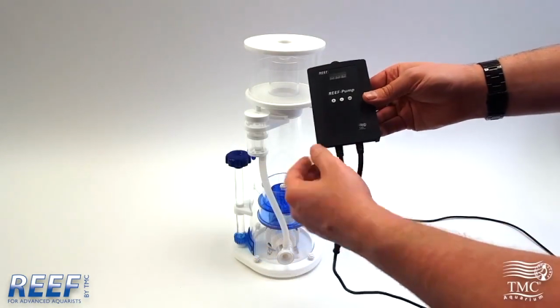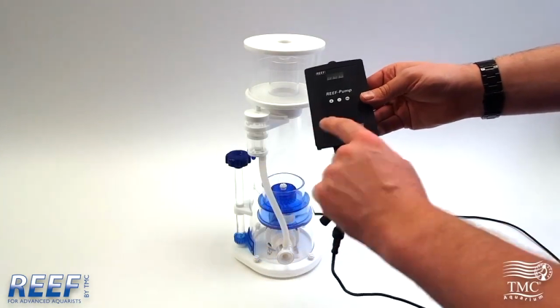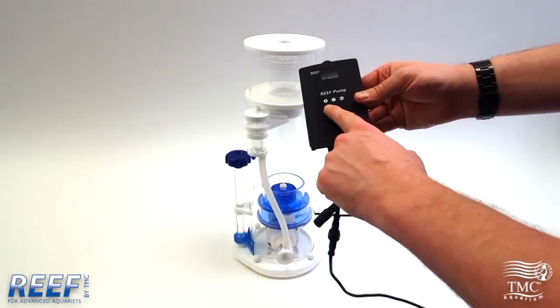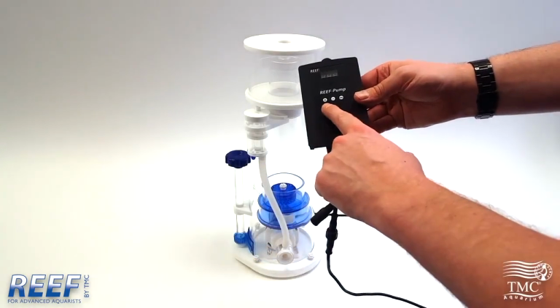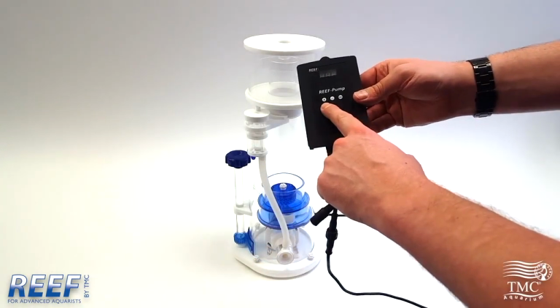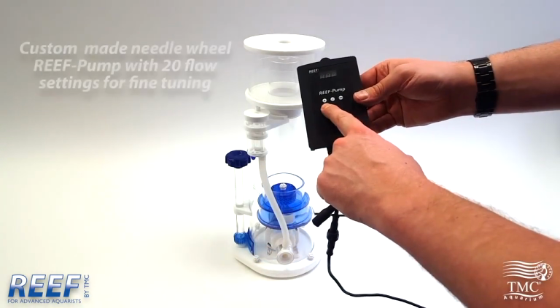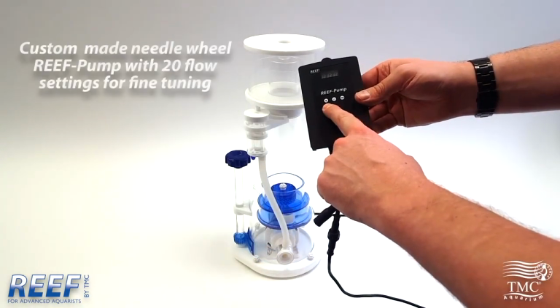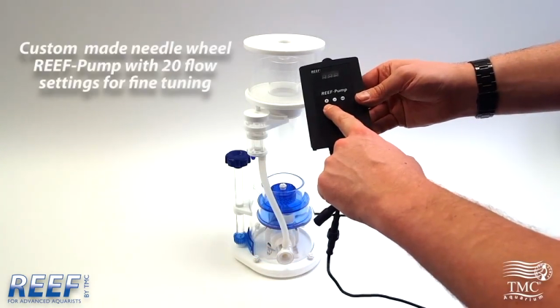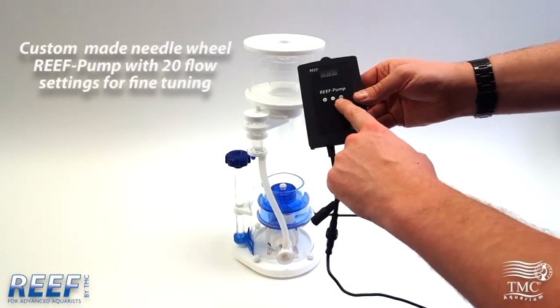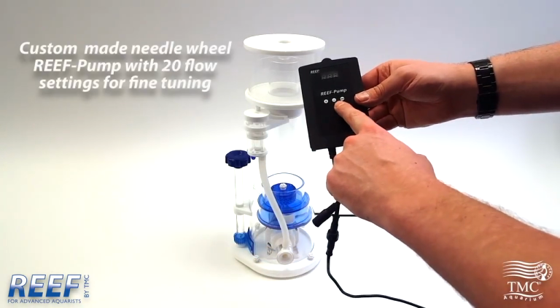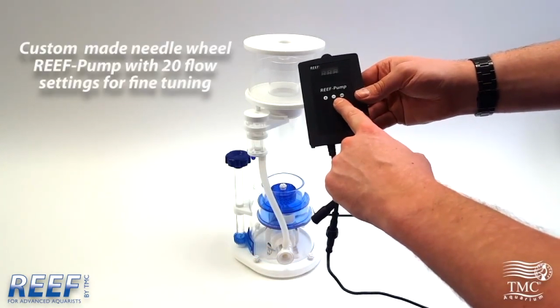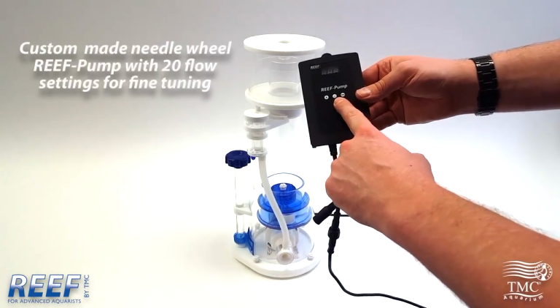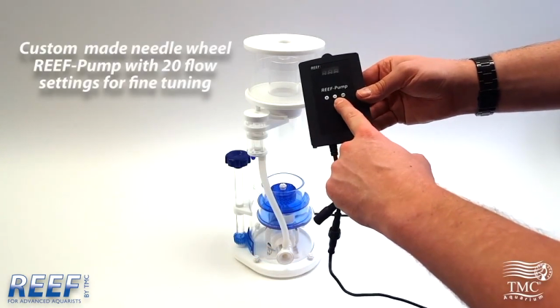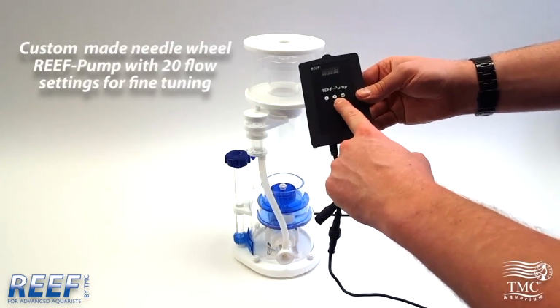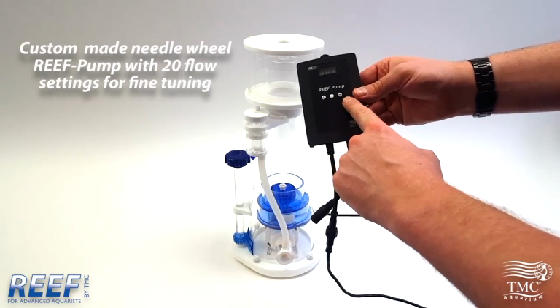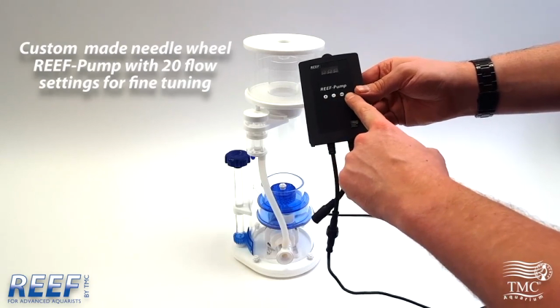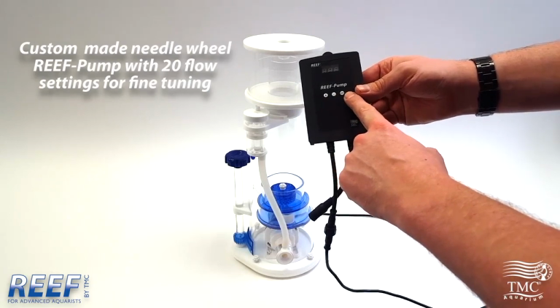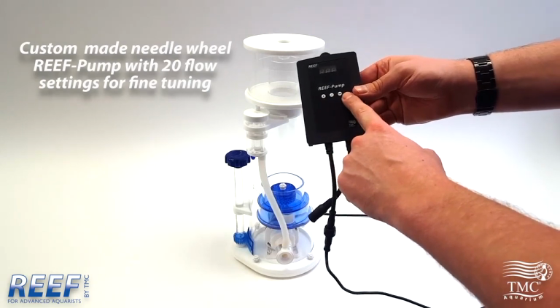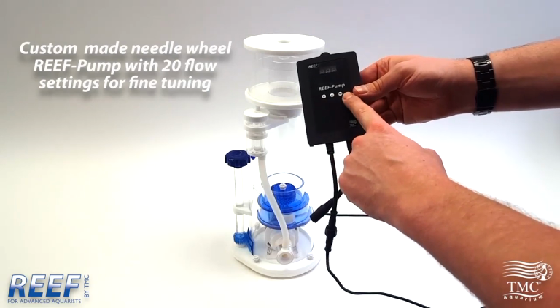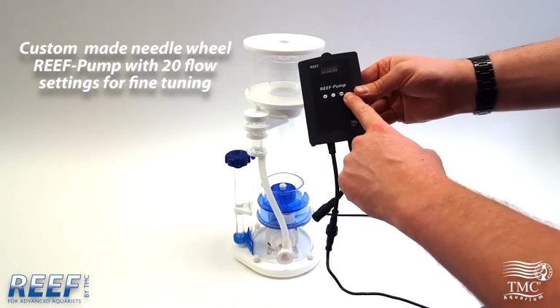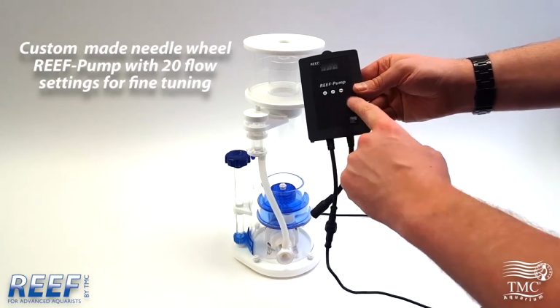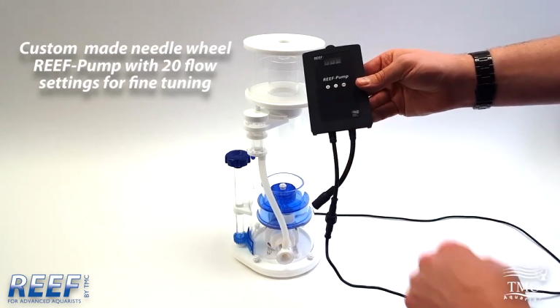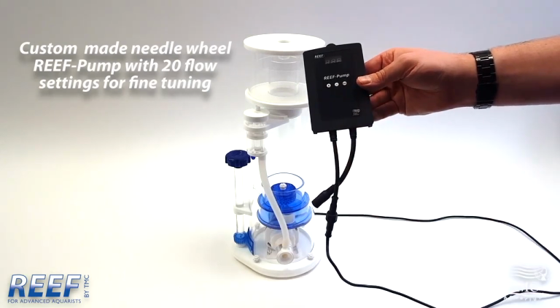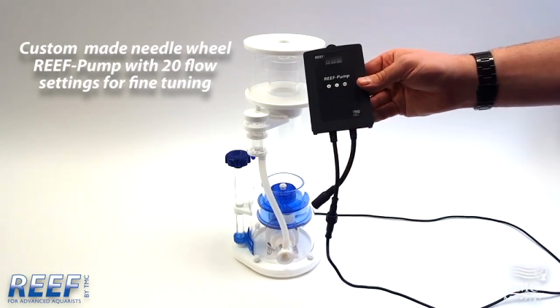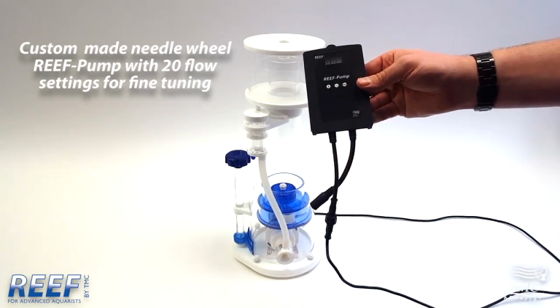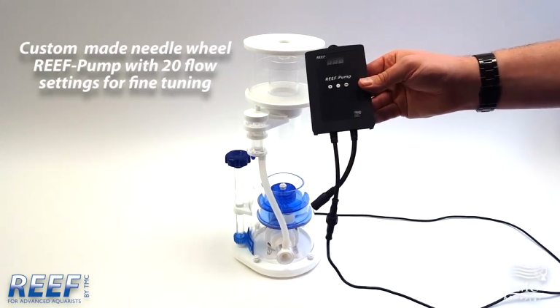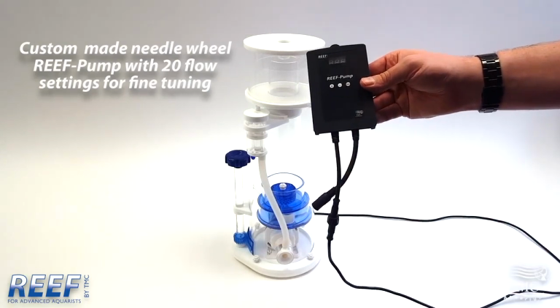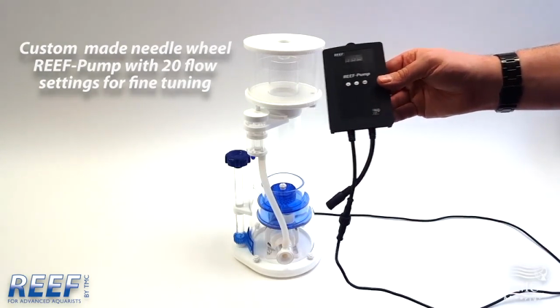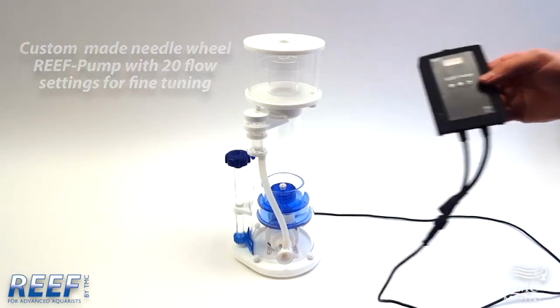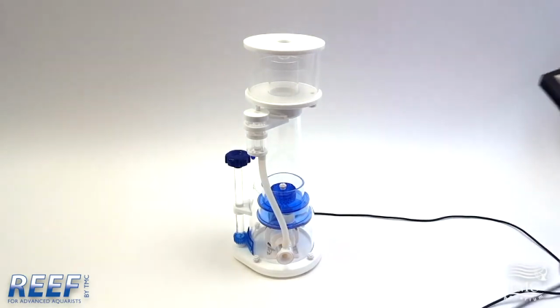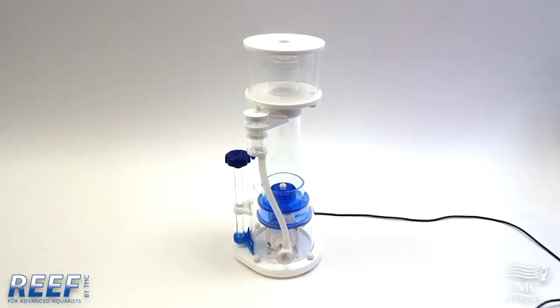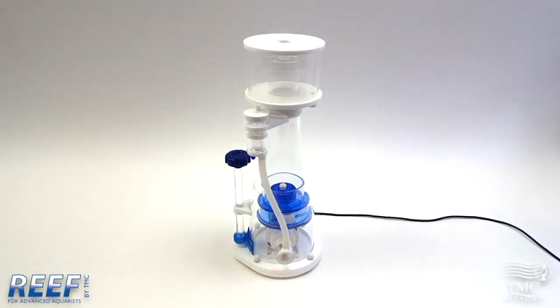The Reefskim Pro pump has 20 stages of control for fine tuning. It also has a feed mode if you're putting phytoplankton and other feeds in.